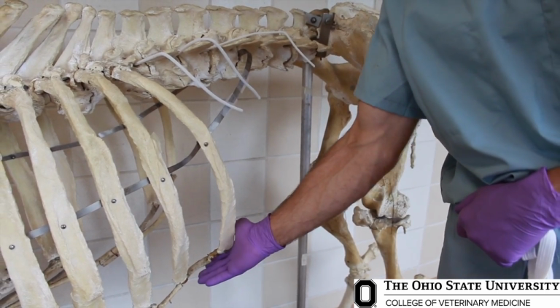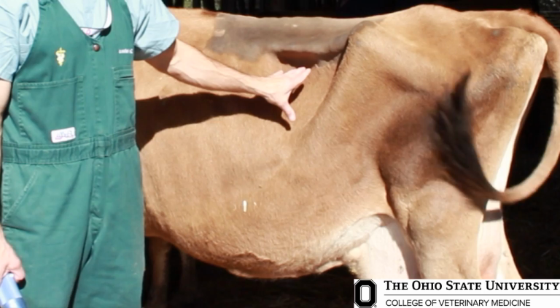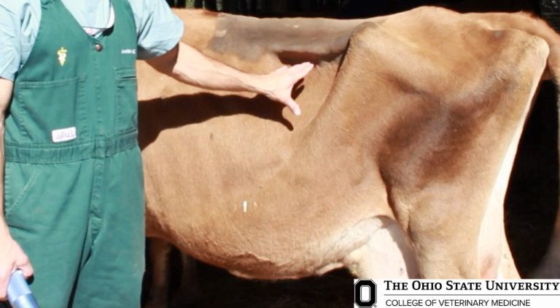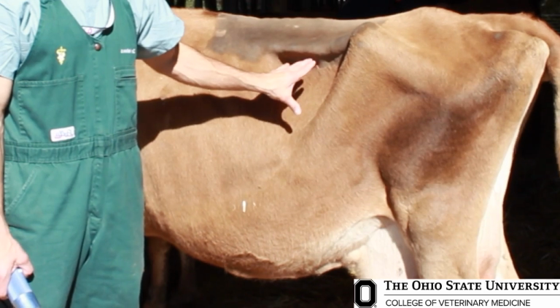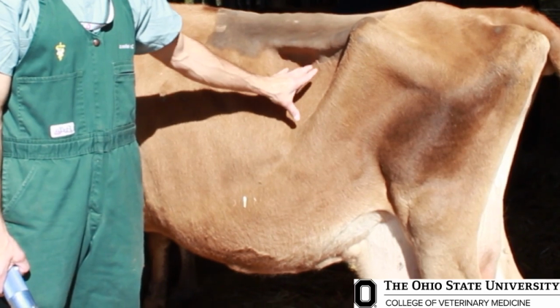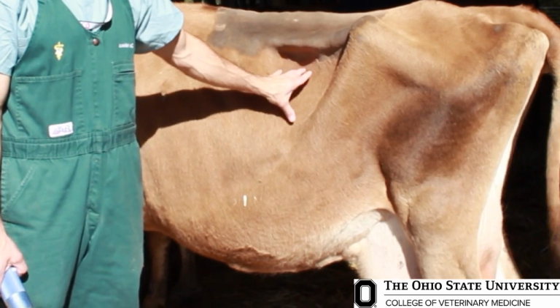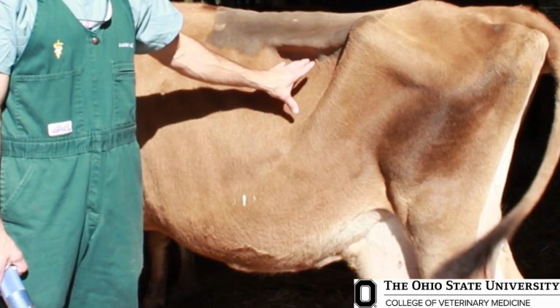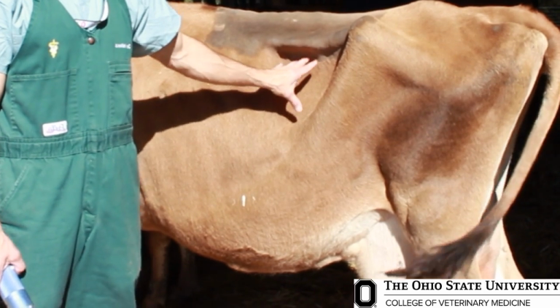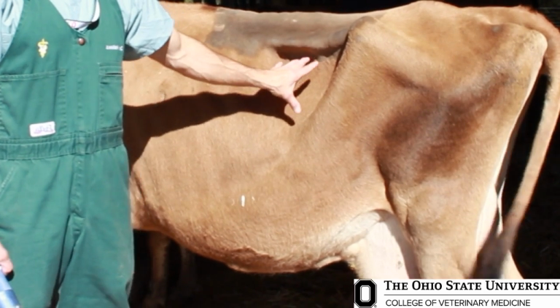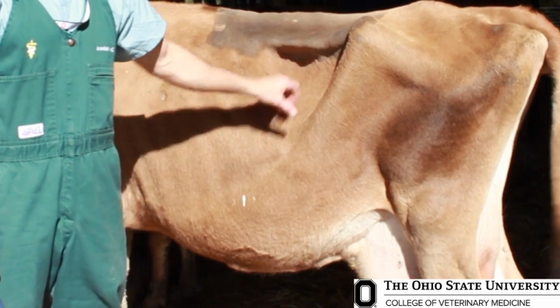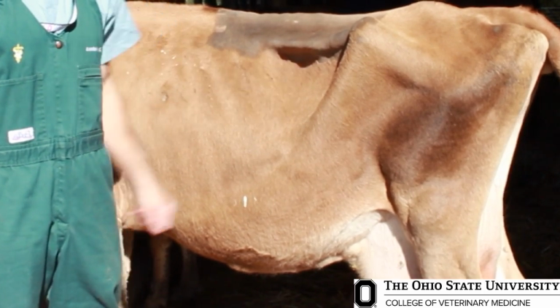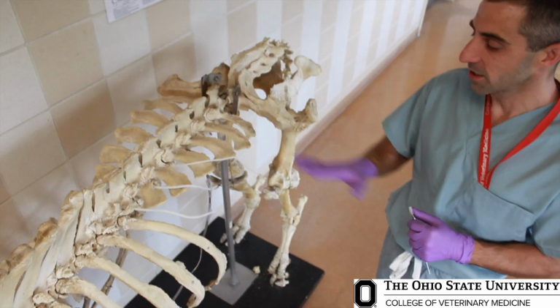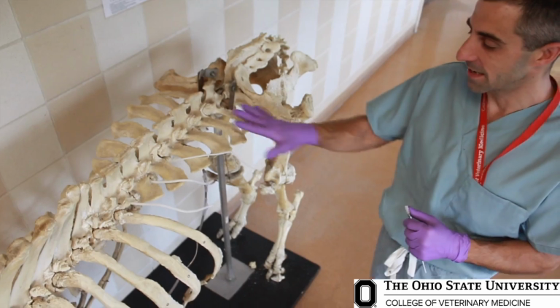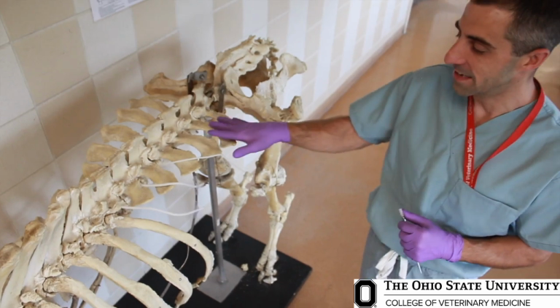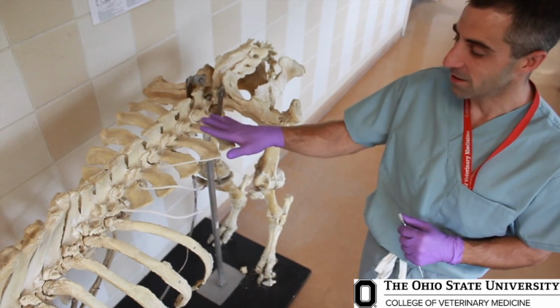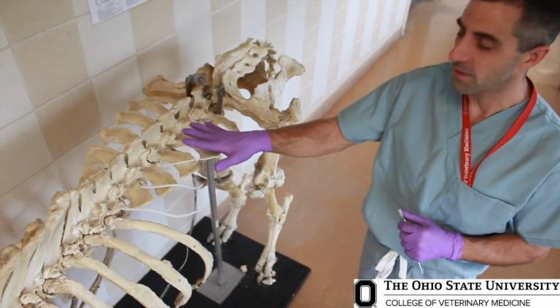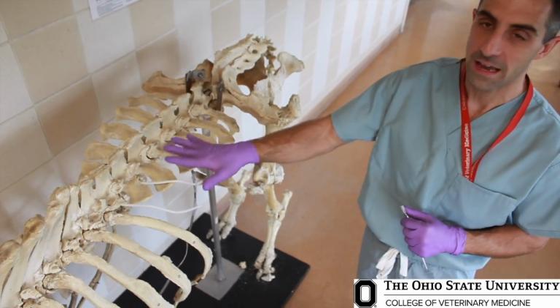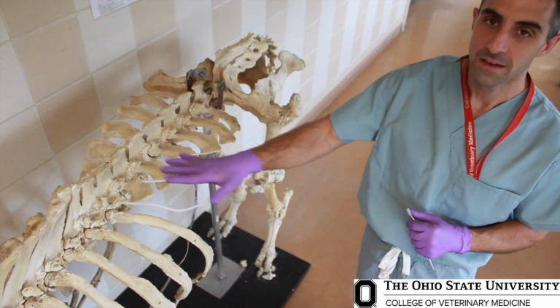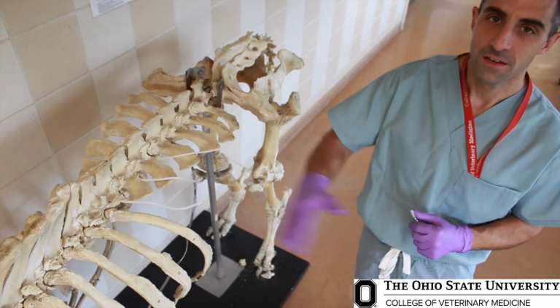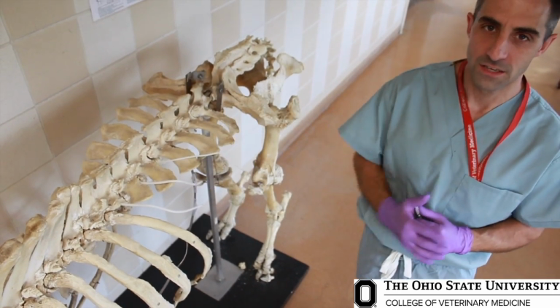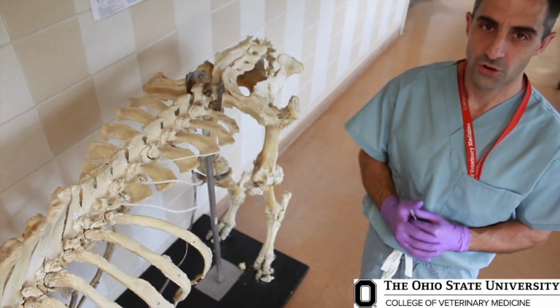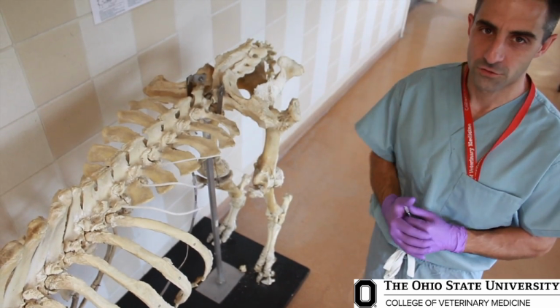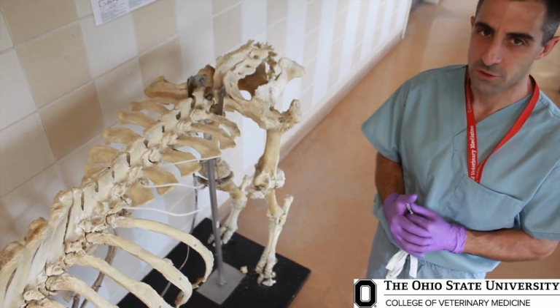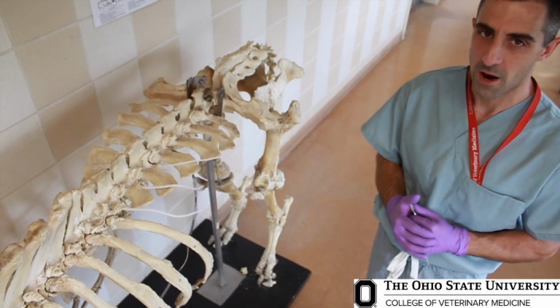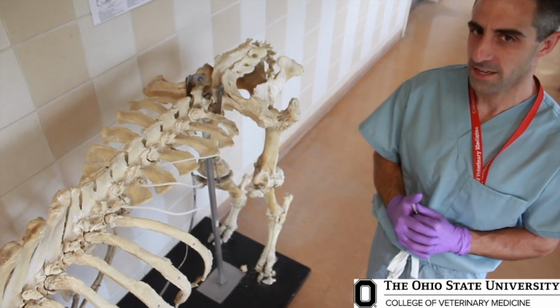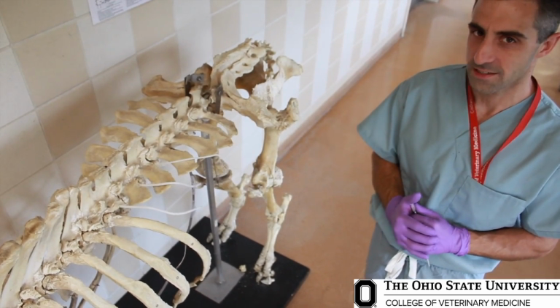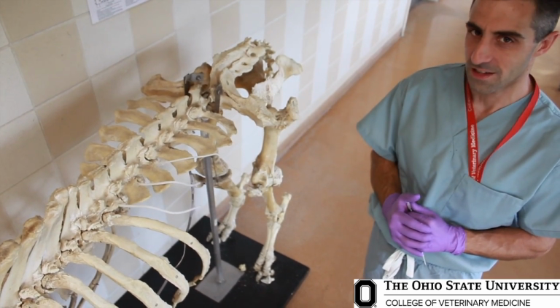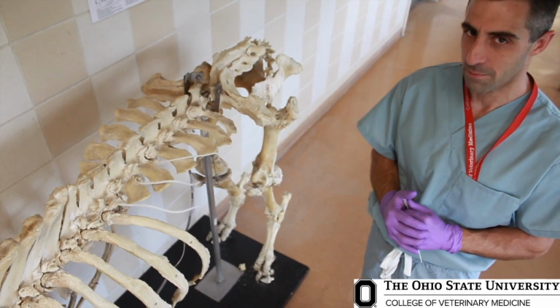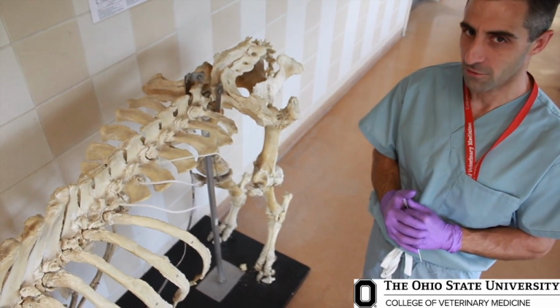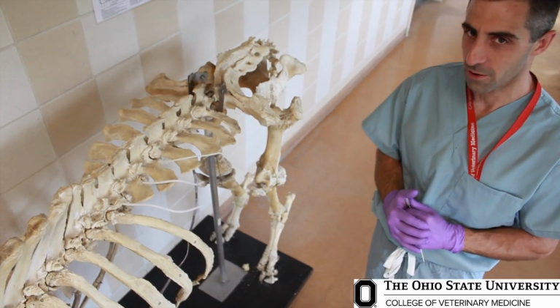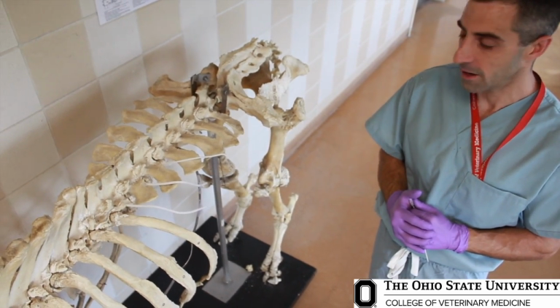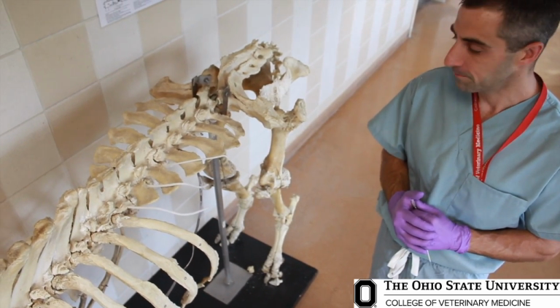The landmarks for the paralumbar fossa: it's basically bounded by the lateral aspects of the transverse processes of the lumbar vertebrae, the last rib as it courses down over the side of the flank, and the flank fold, which starts at the tuber coxae and runs down basically the angle of the internal abdominal oblique as it courses down to the ventral parts of these ribs.